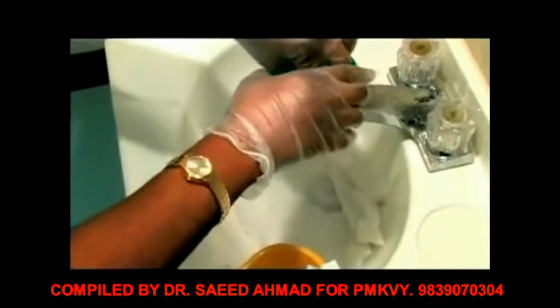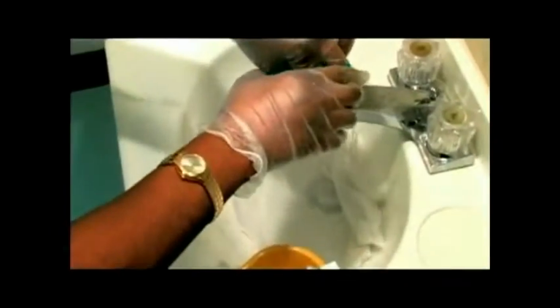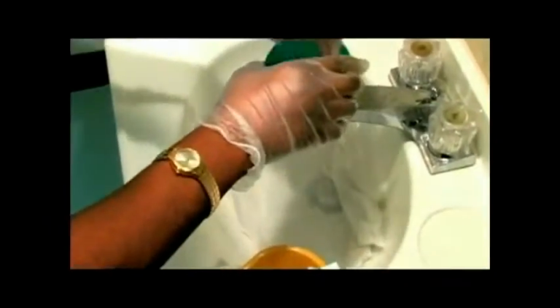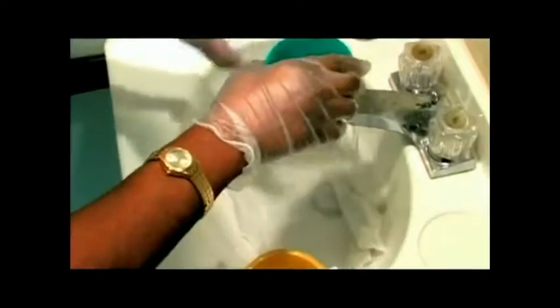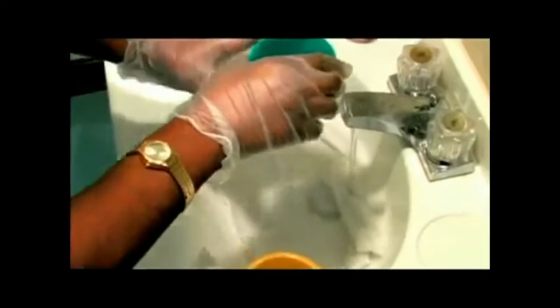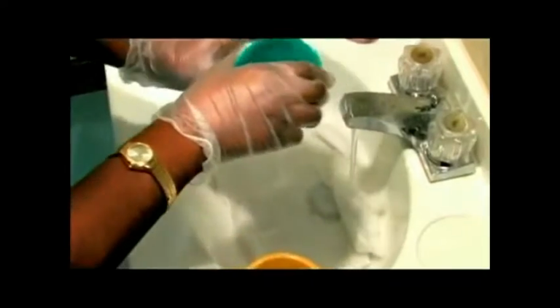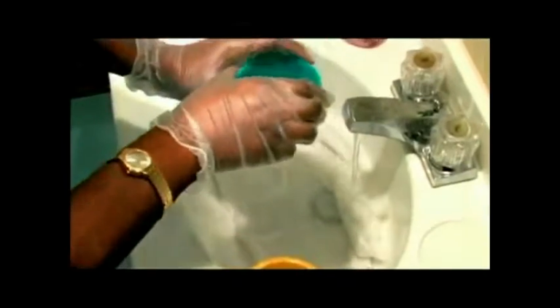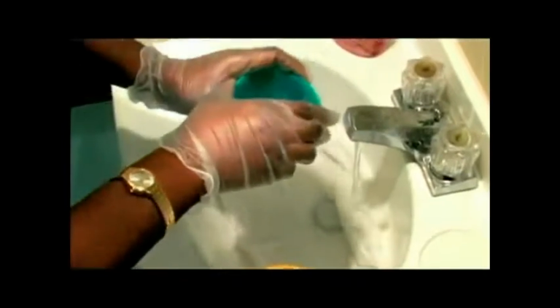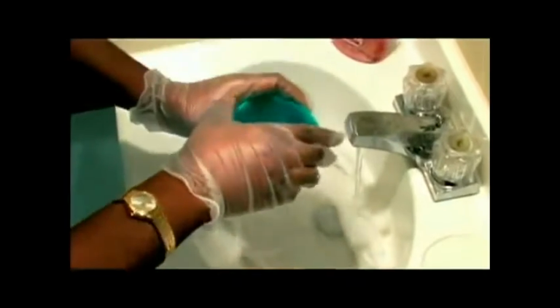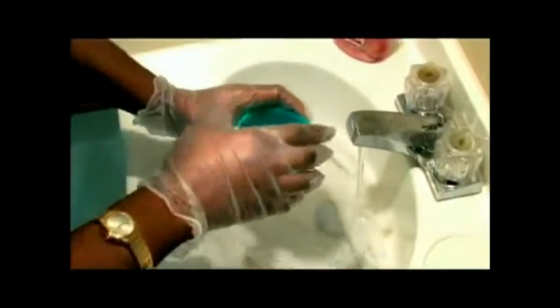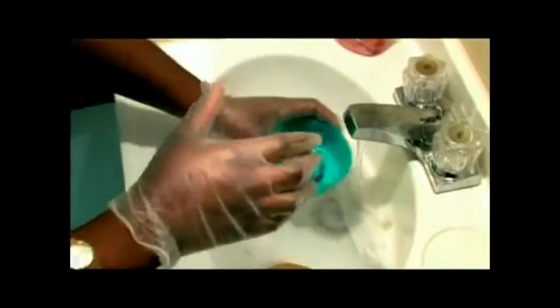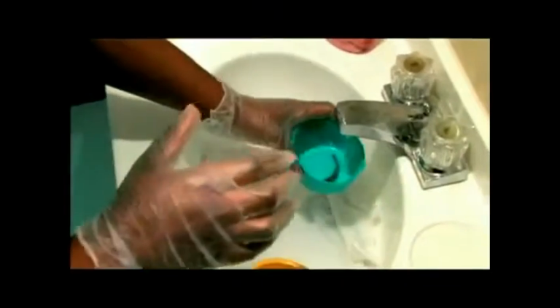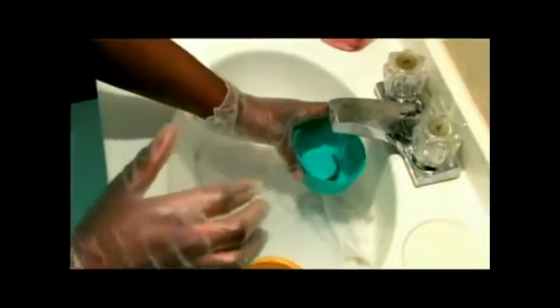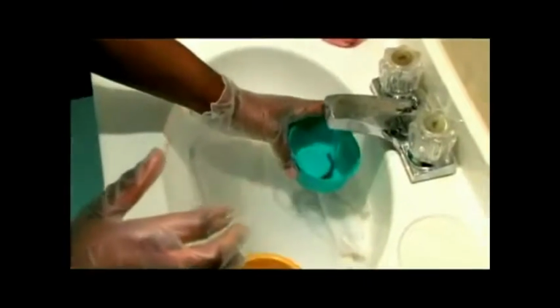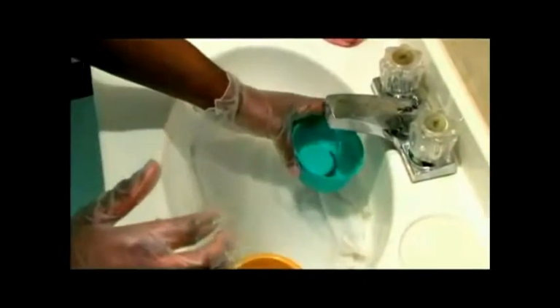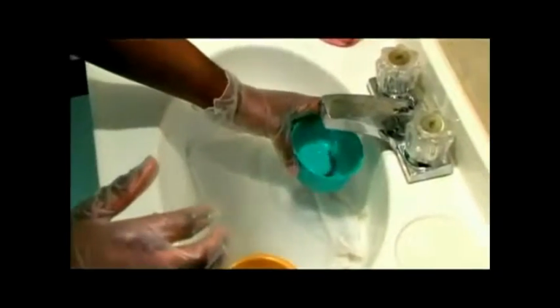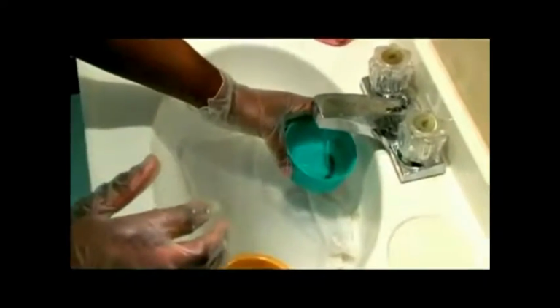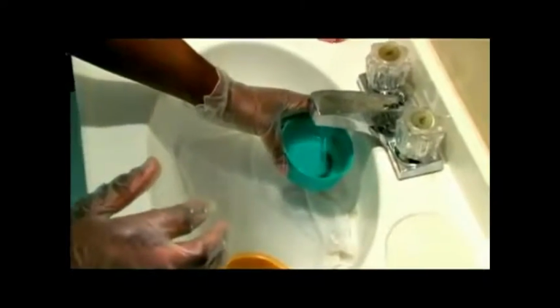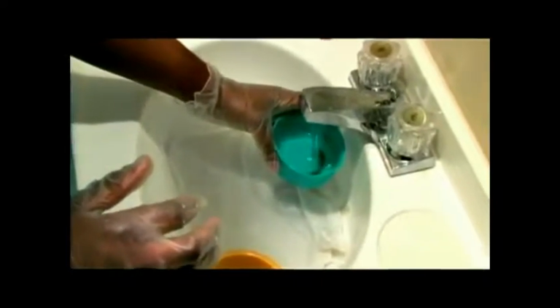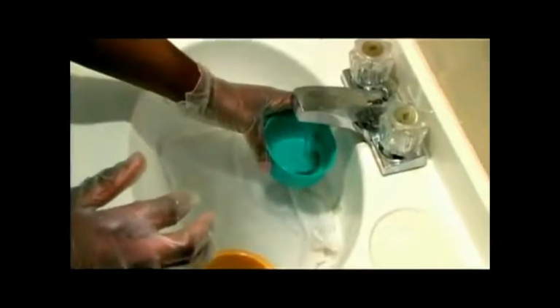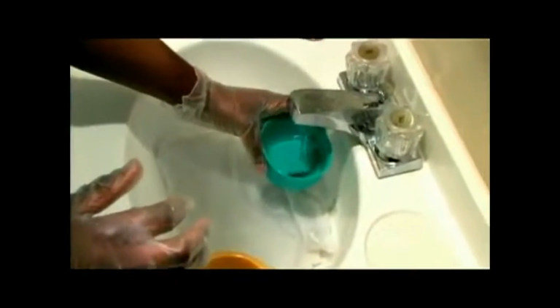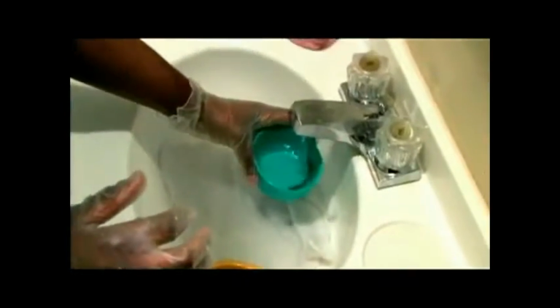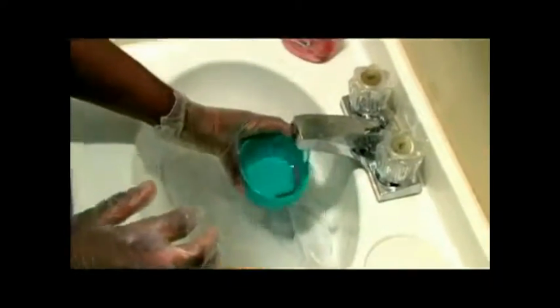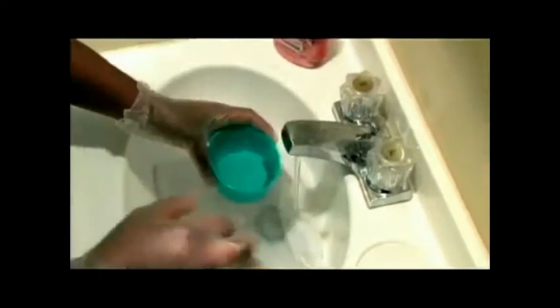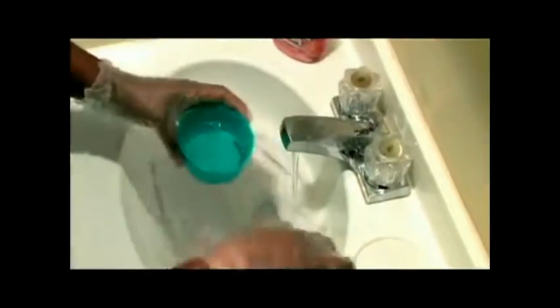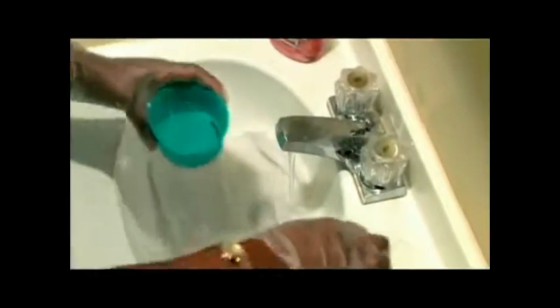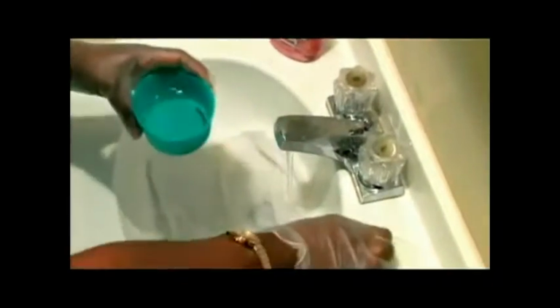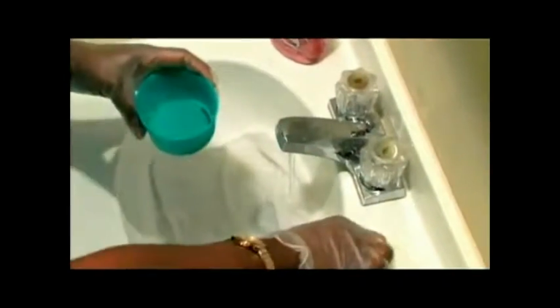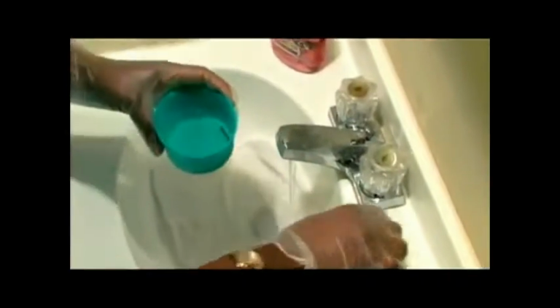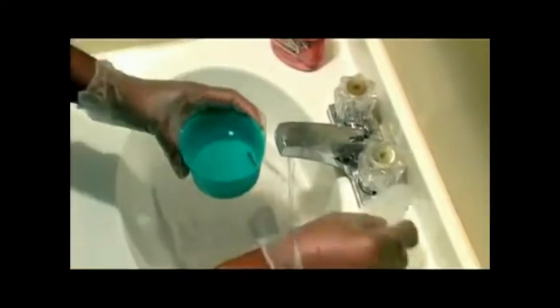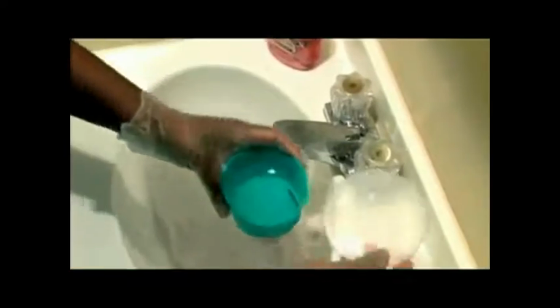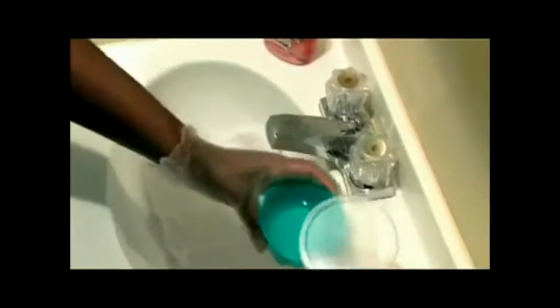When storing your dentures in water, place water up to the gum line.